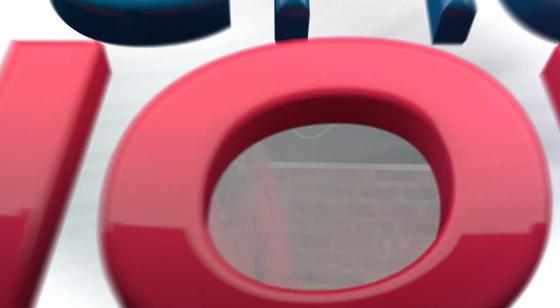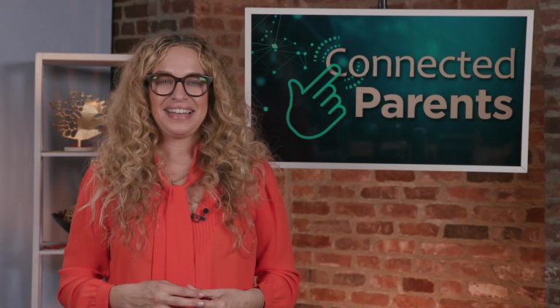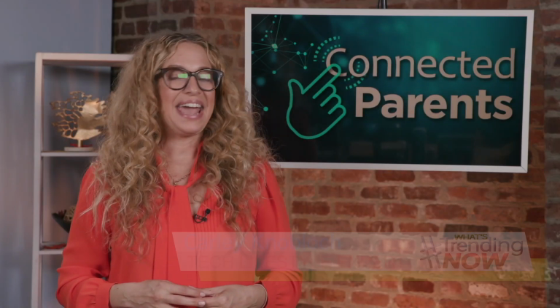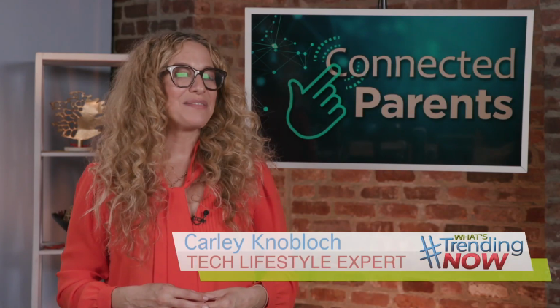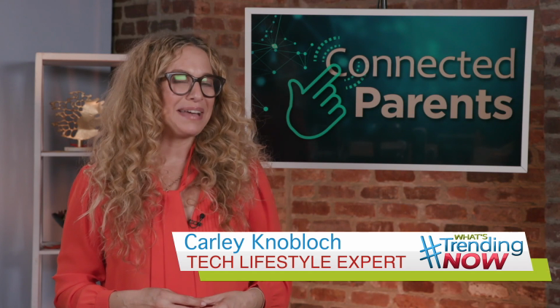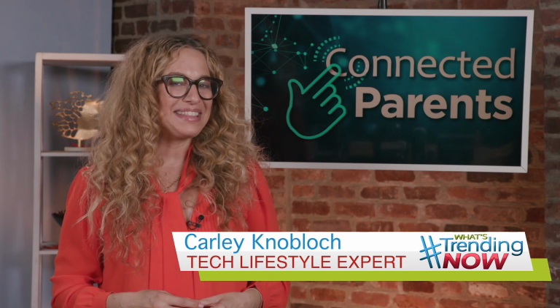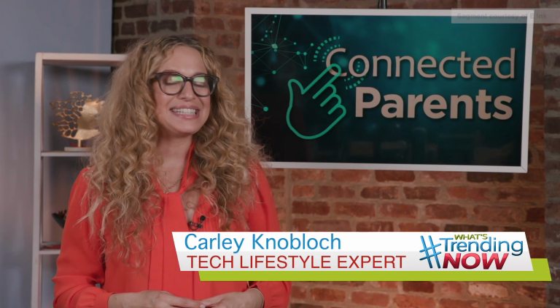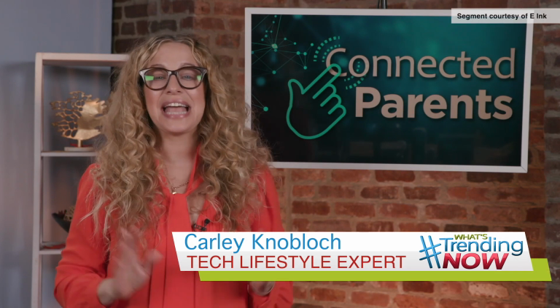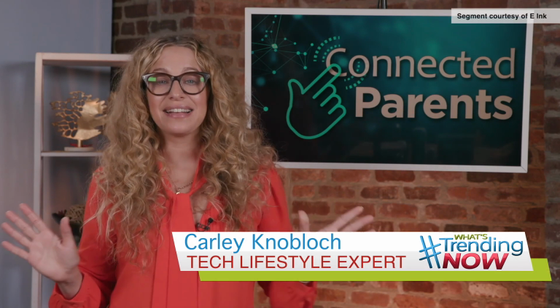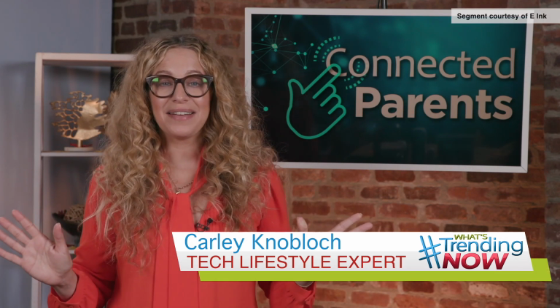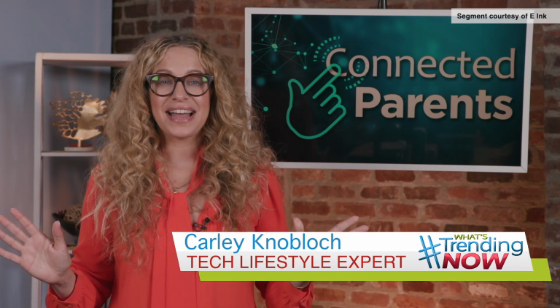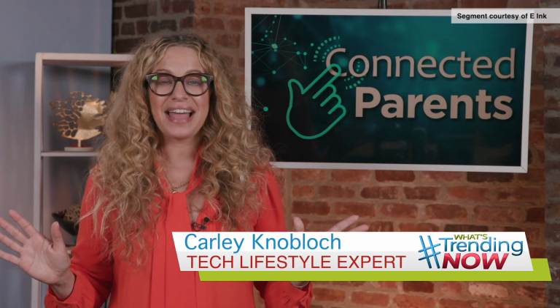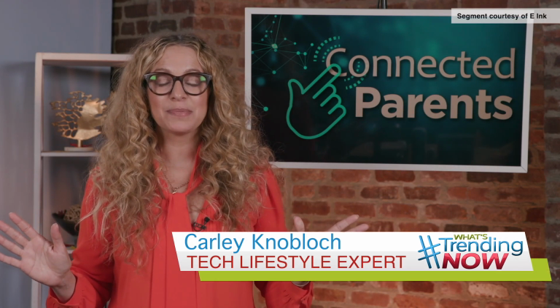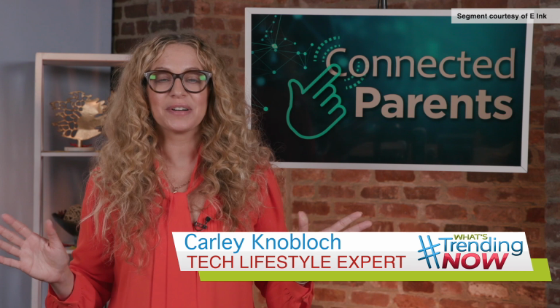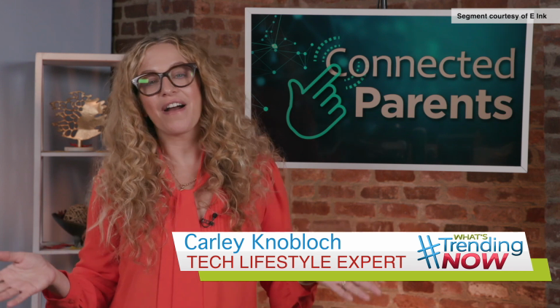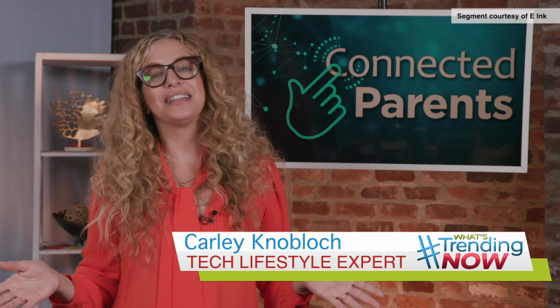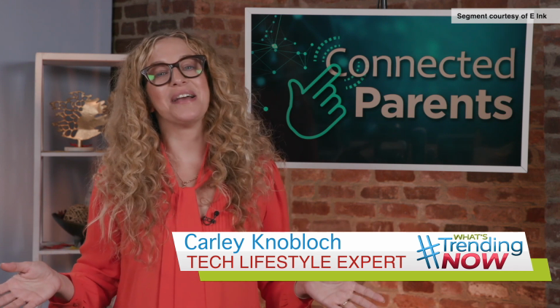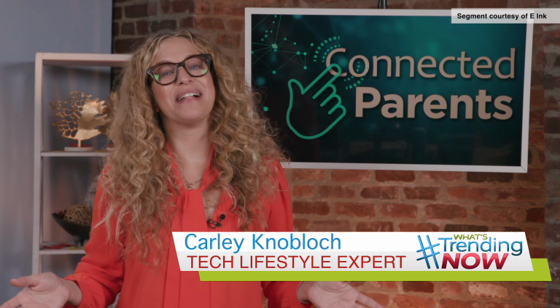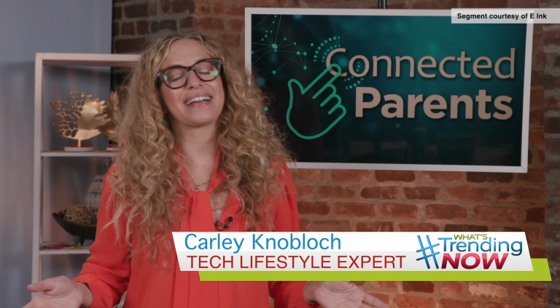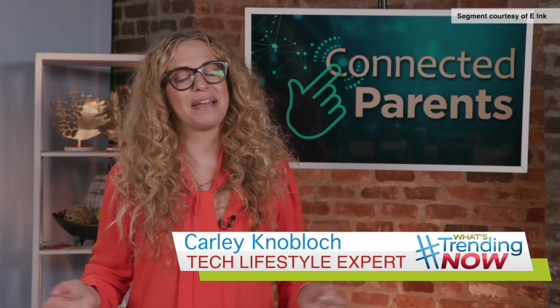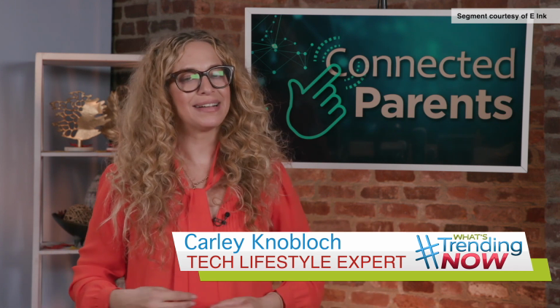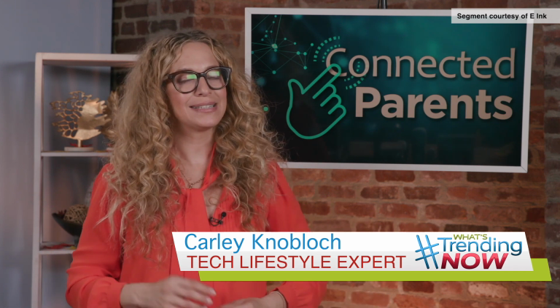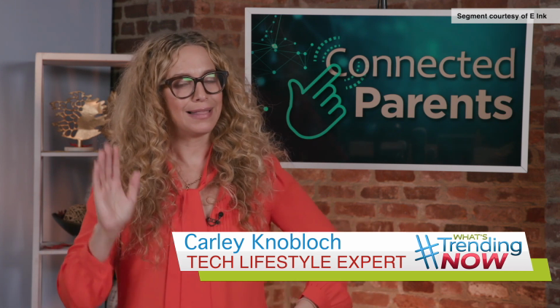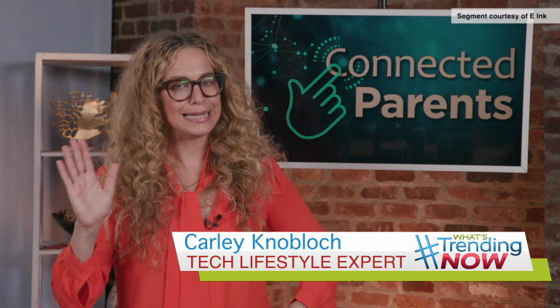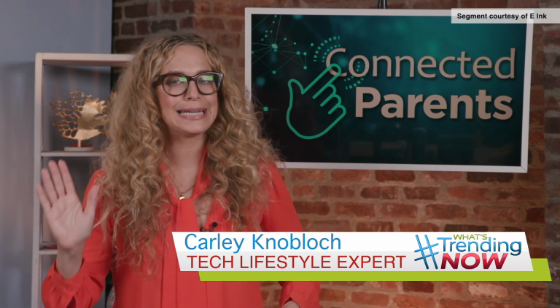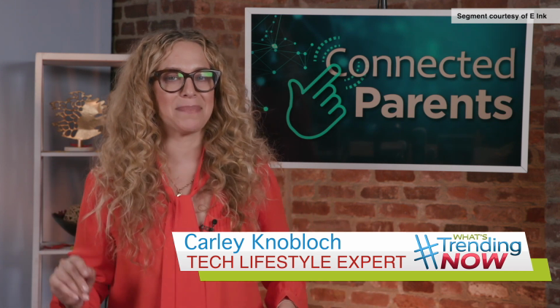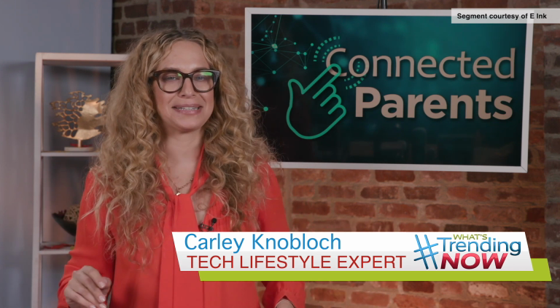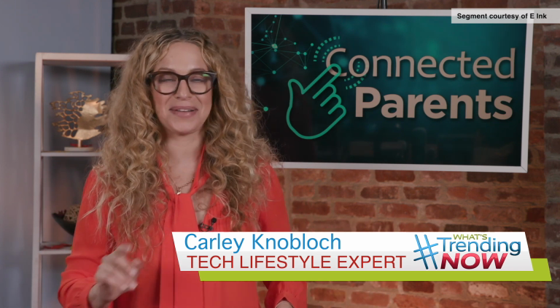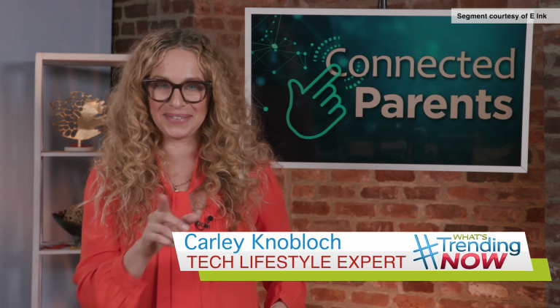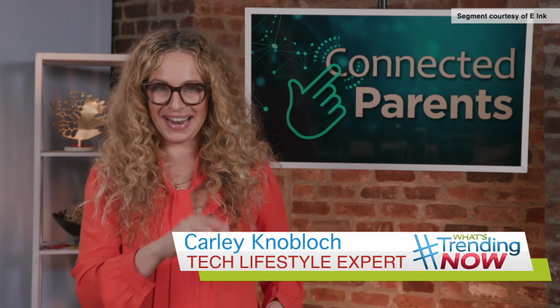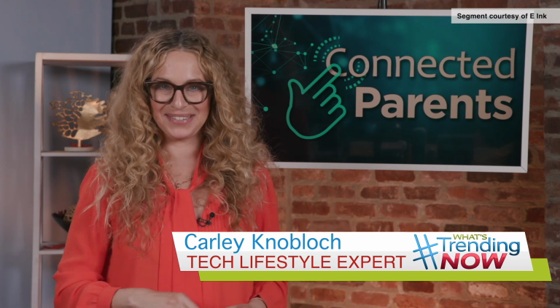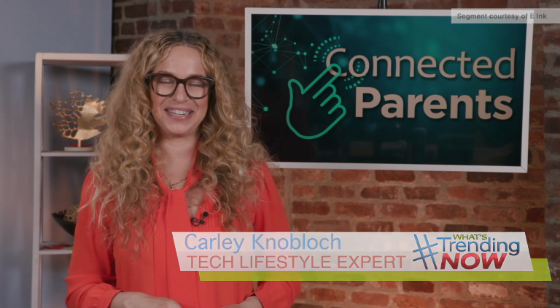Hey everybody, this is tech lifestyle expert Carly Noblock. Parents, listen up because I've got a great idea for you.